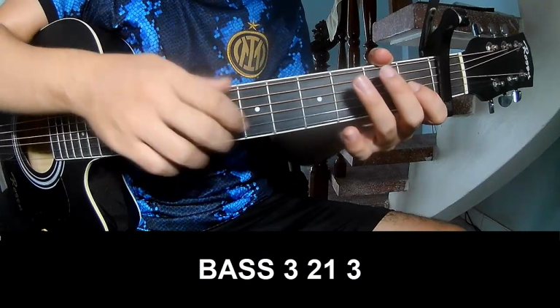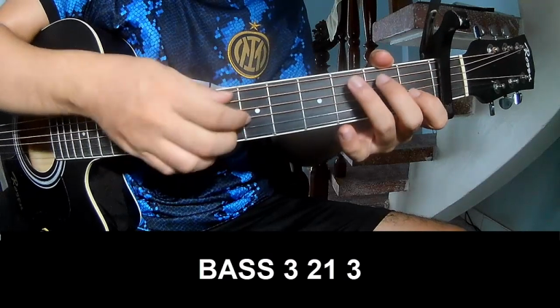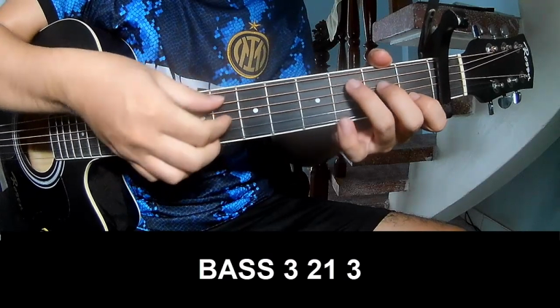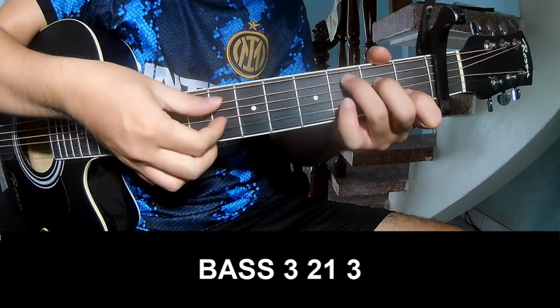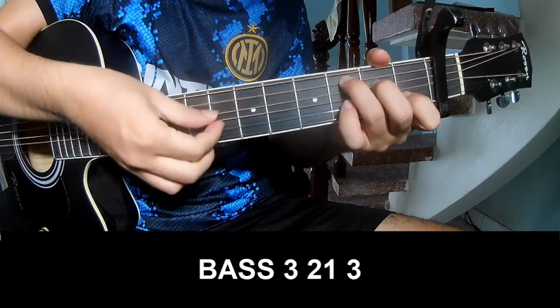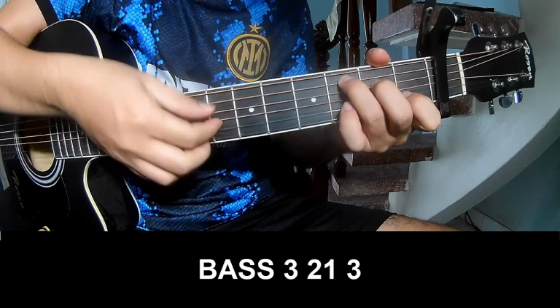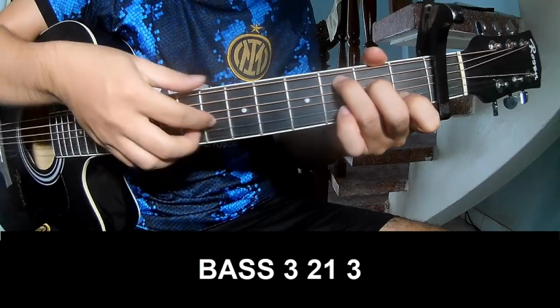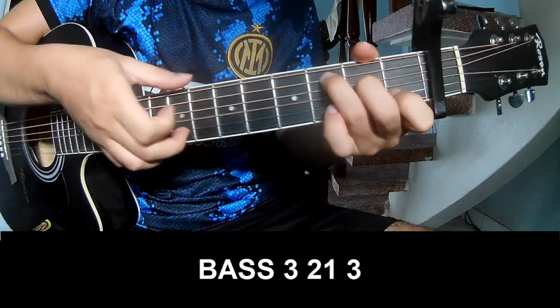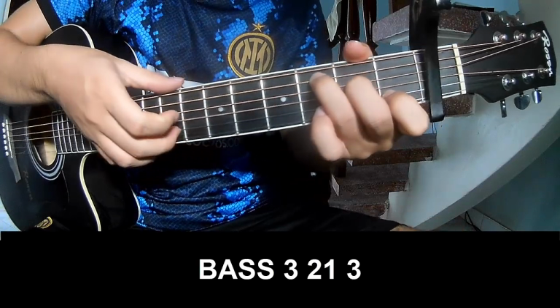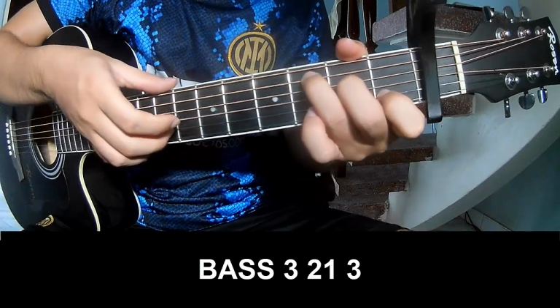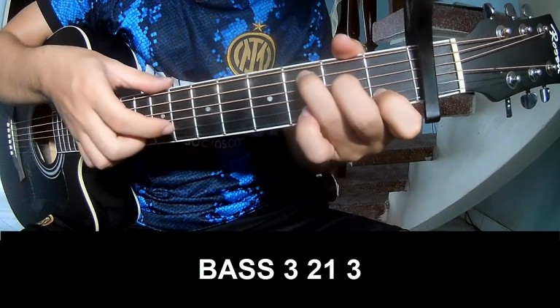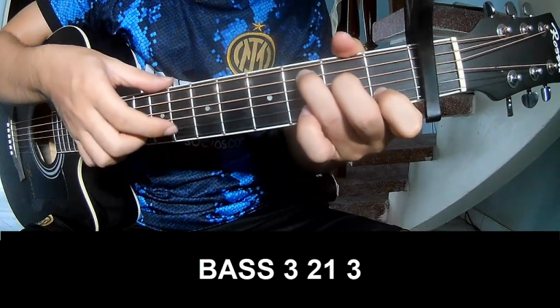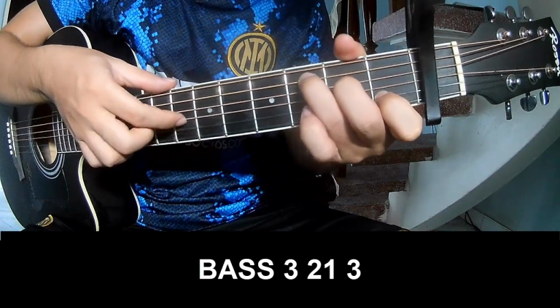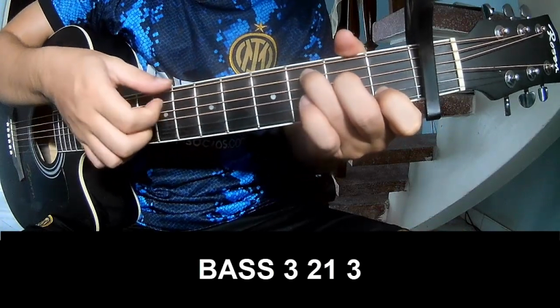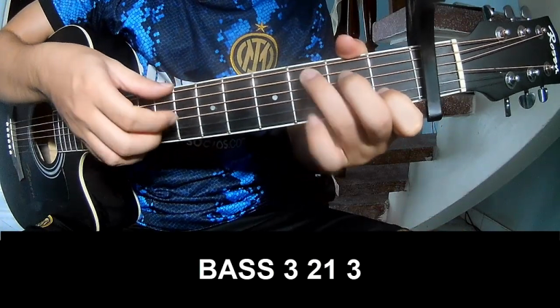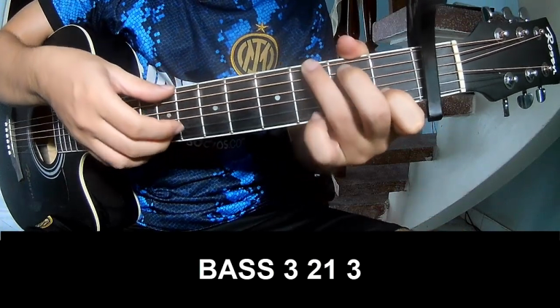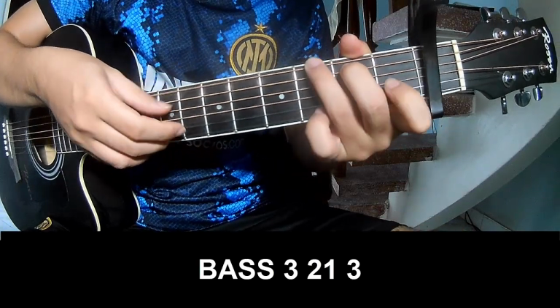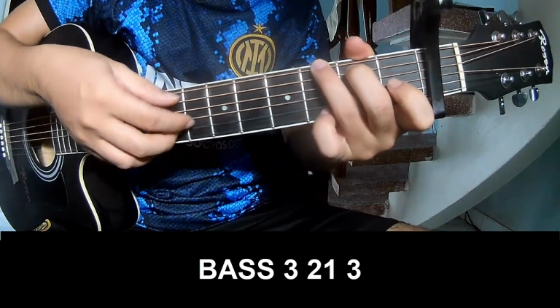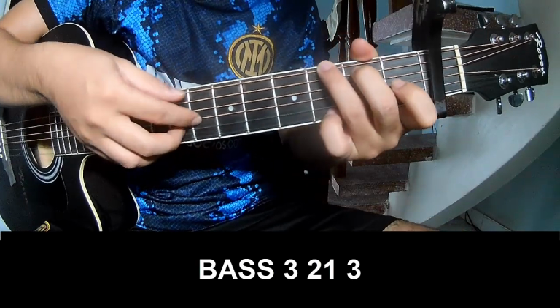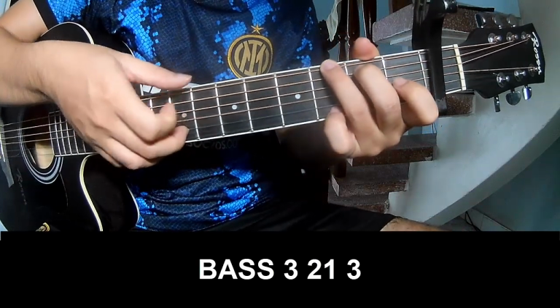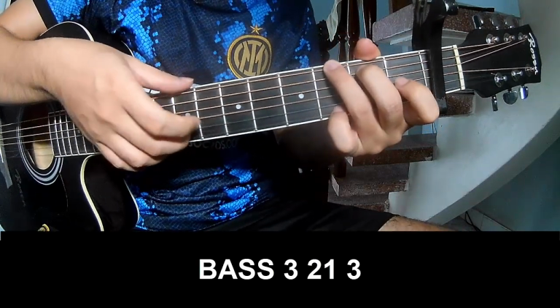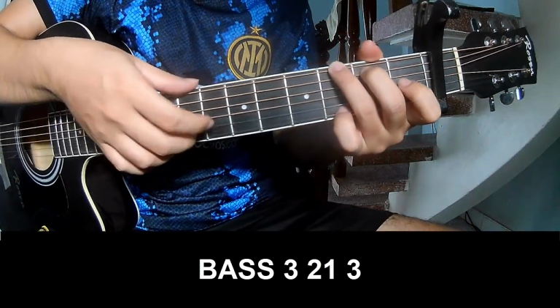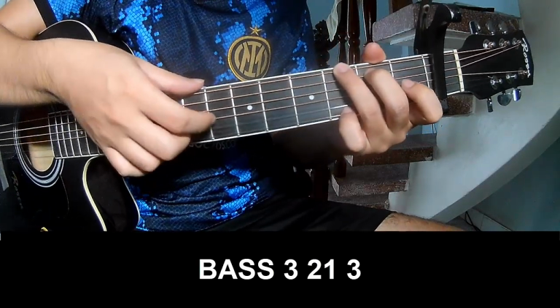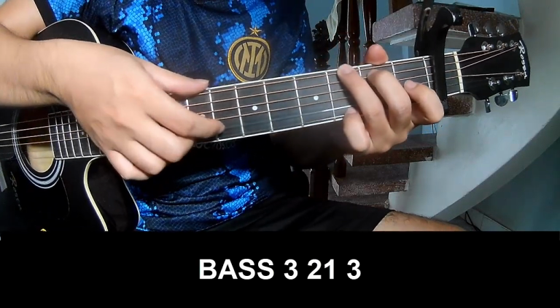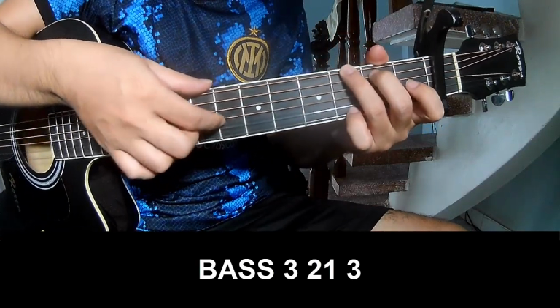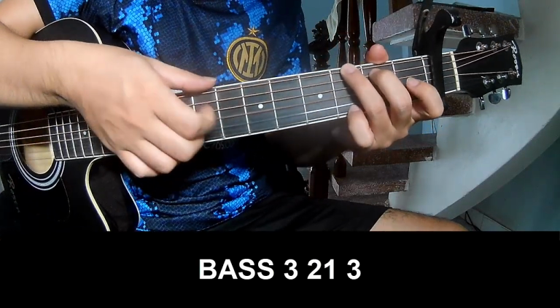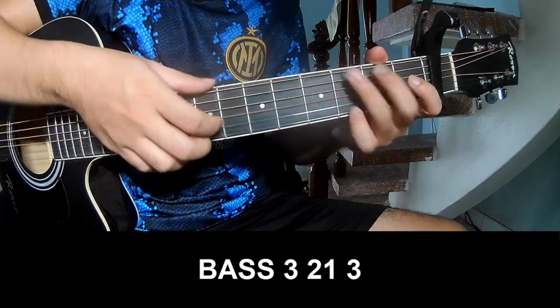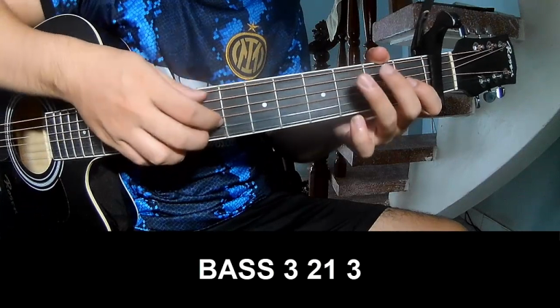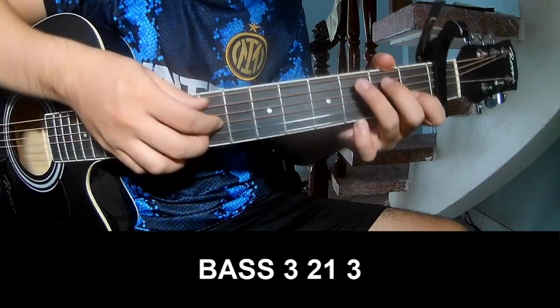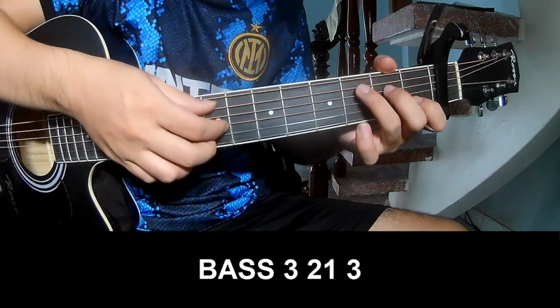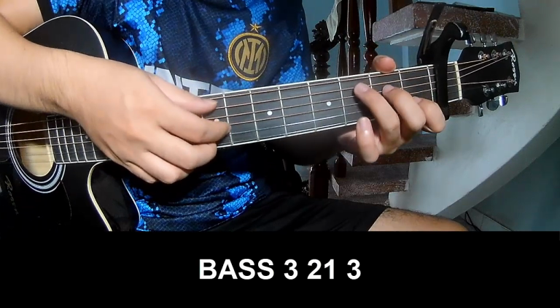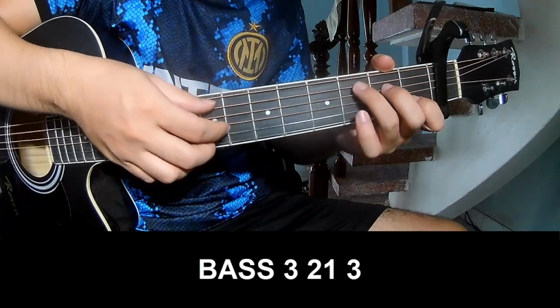Strum play: 3, 2, 1, 3. Take 3, 2, 1, 3. And strum play long C.